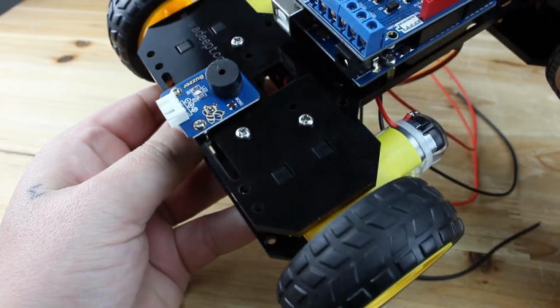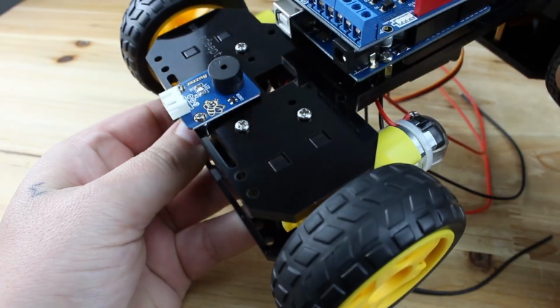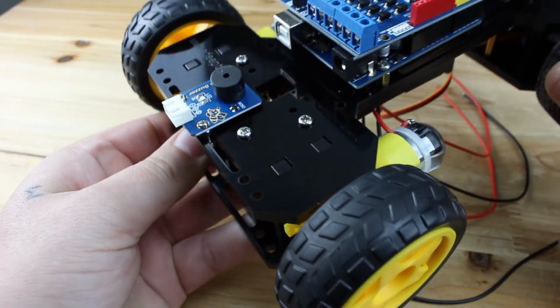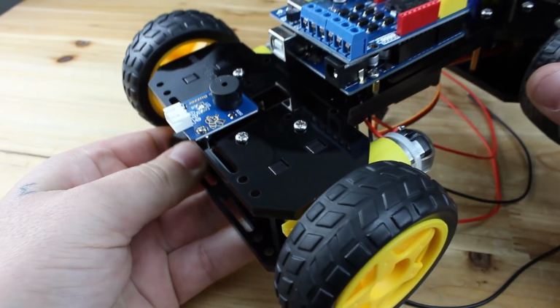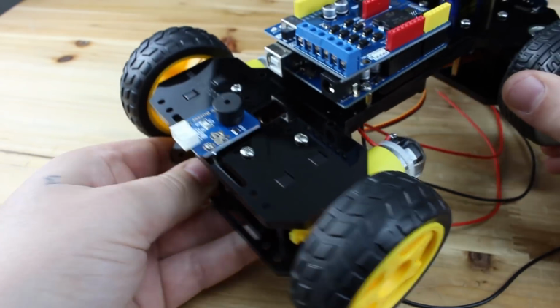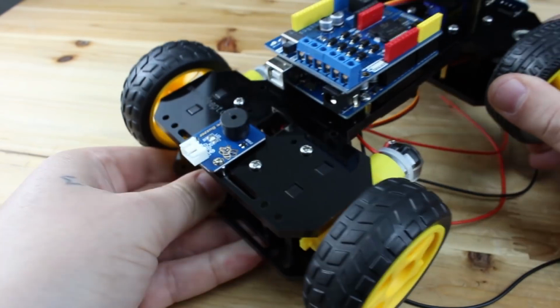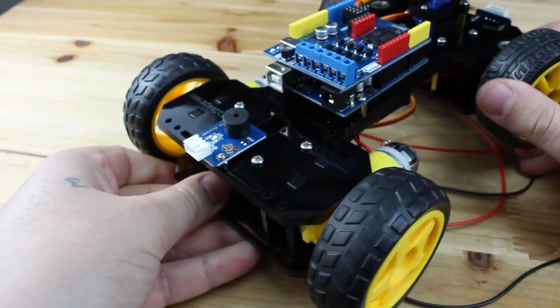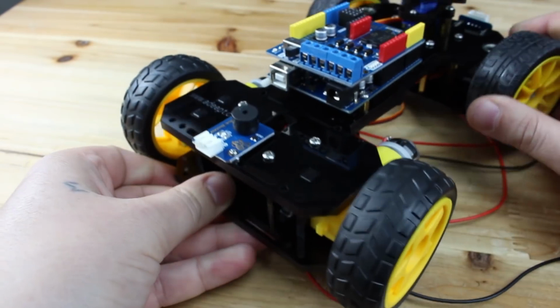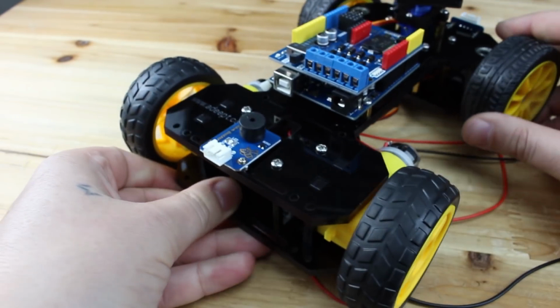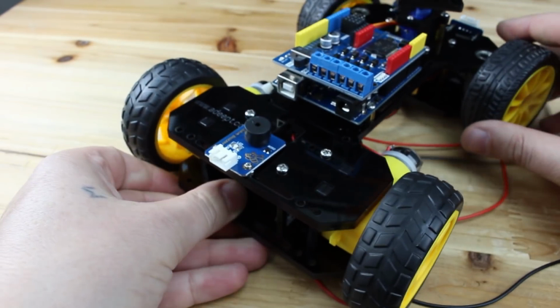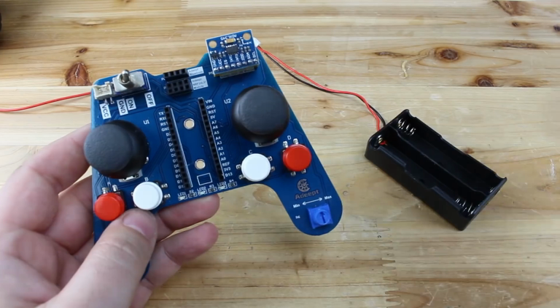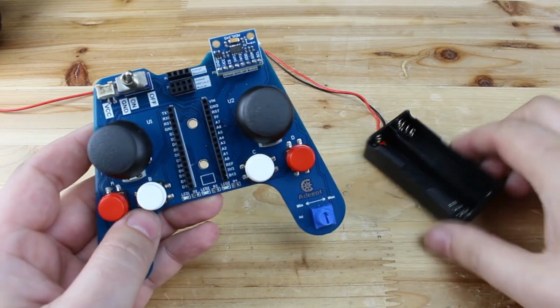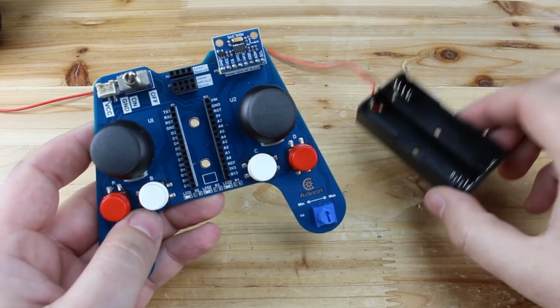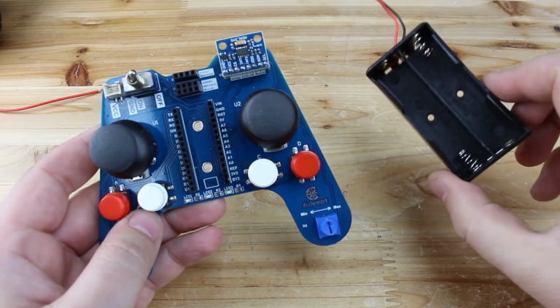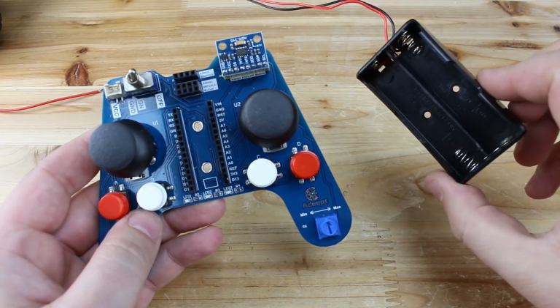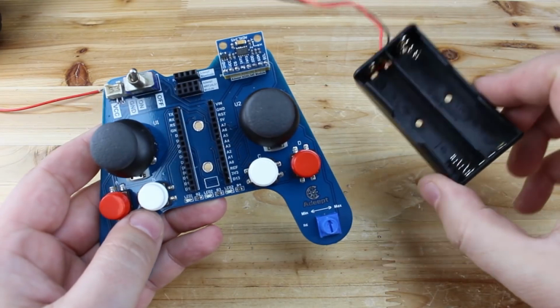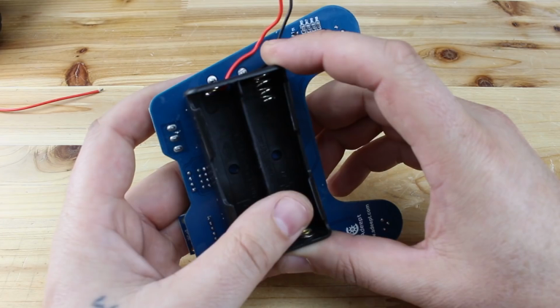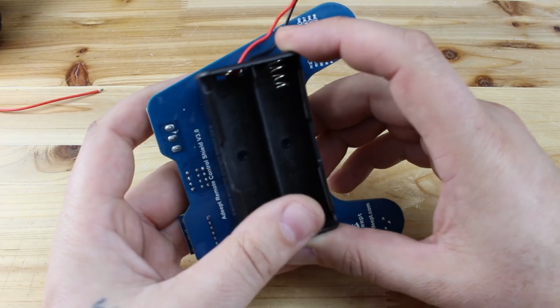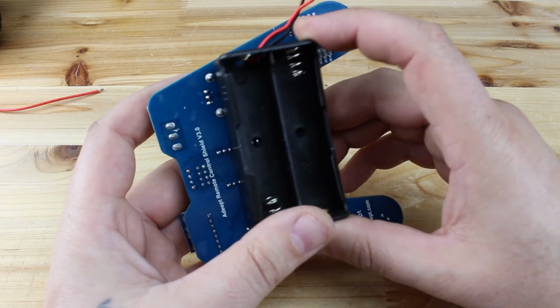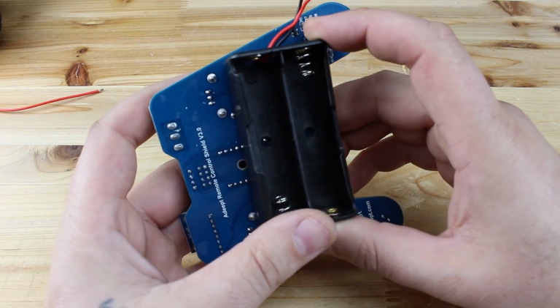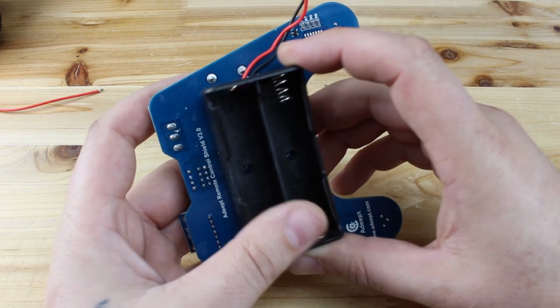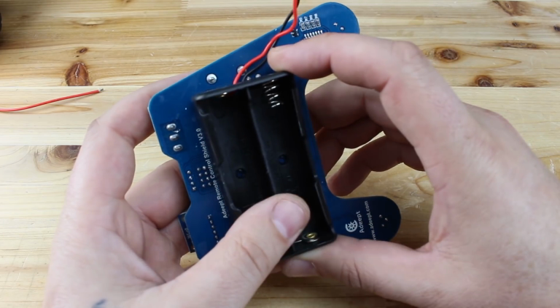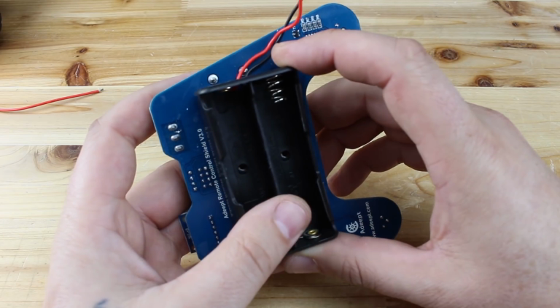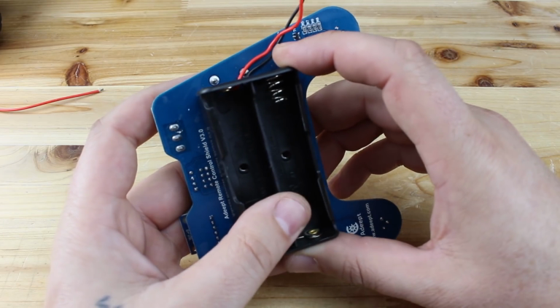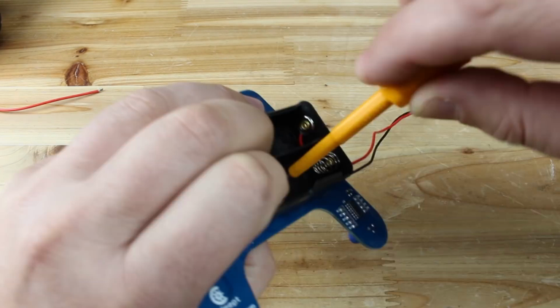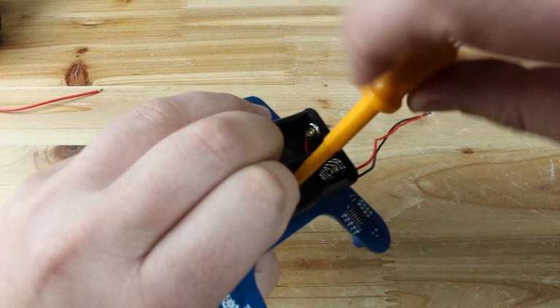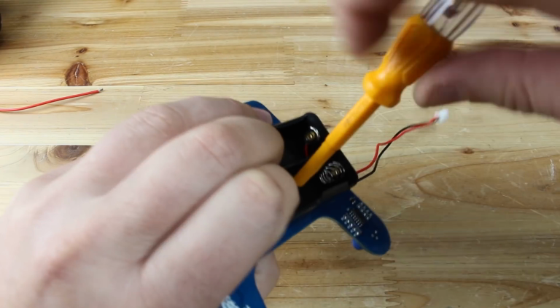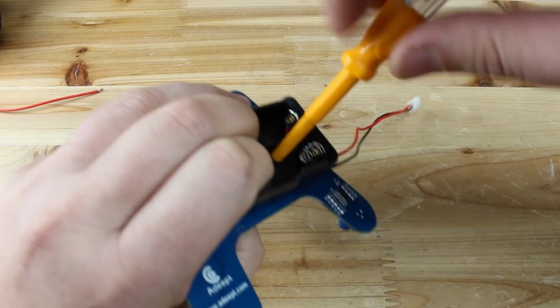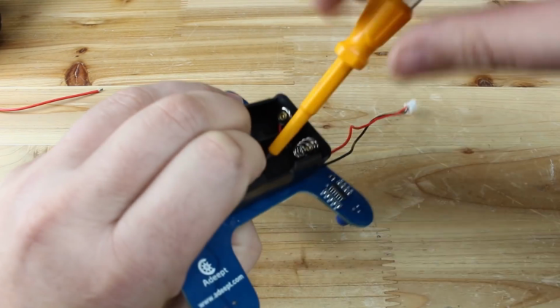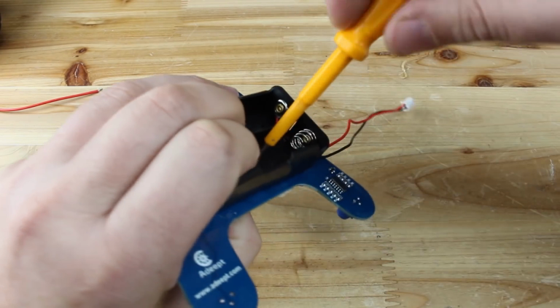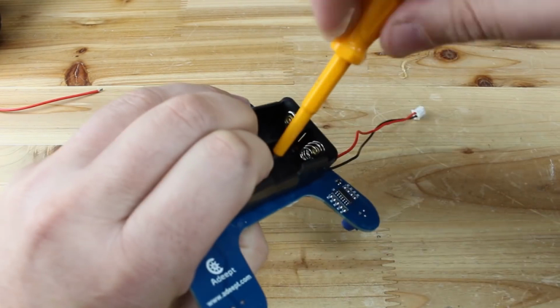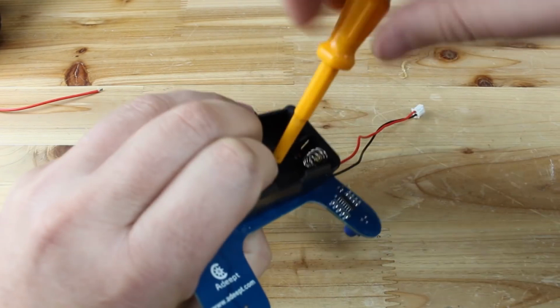On the remote control joystick, I need to install the battery holder, add the Wi-Fi module and attach the Arduino Nano board.